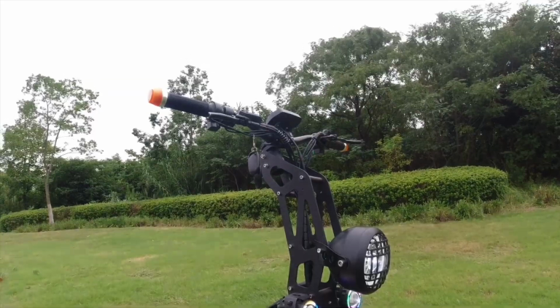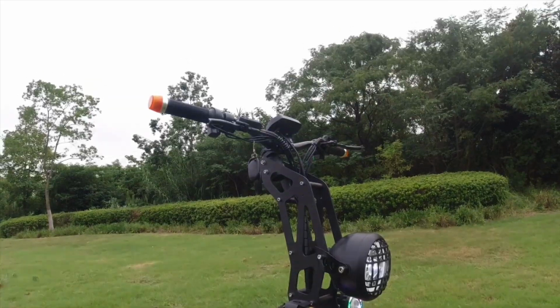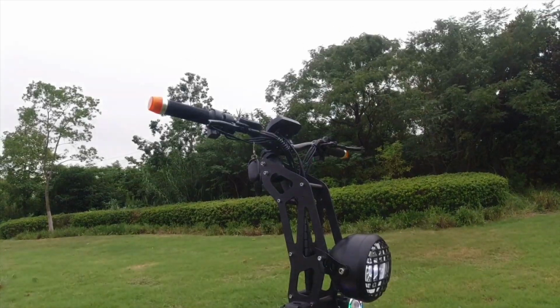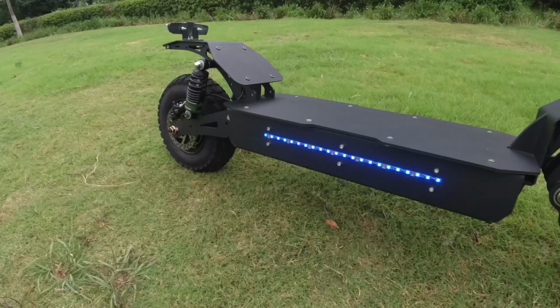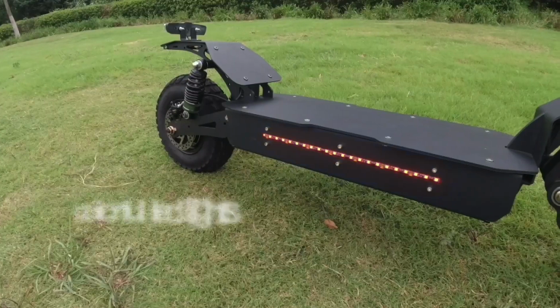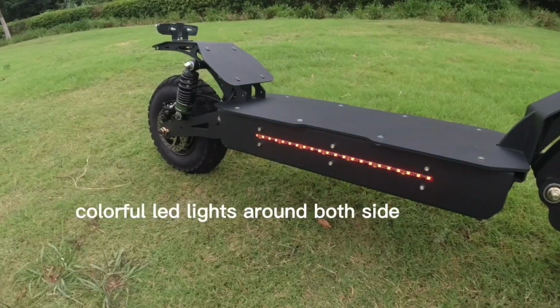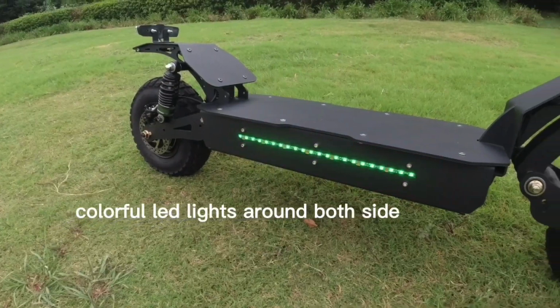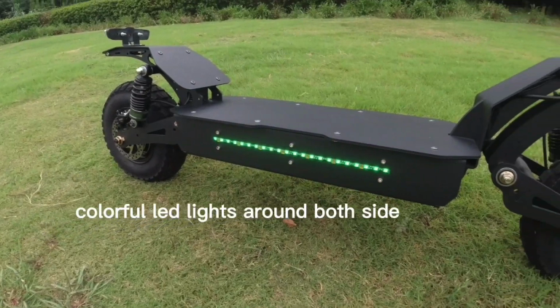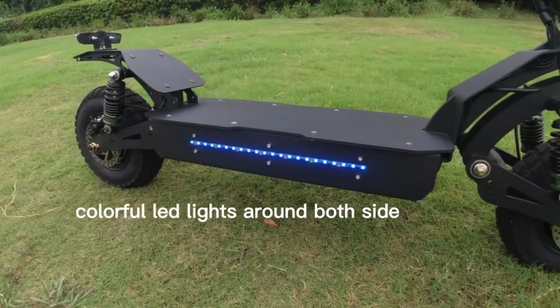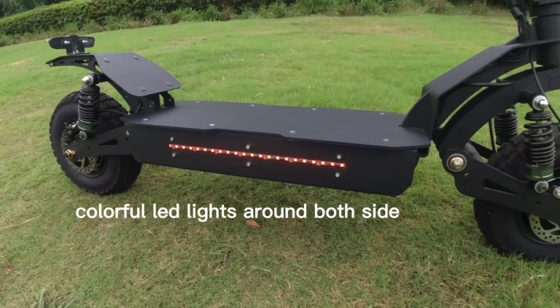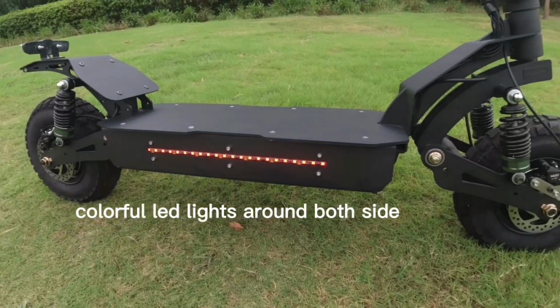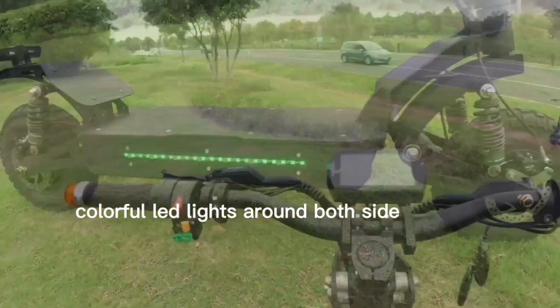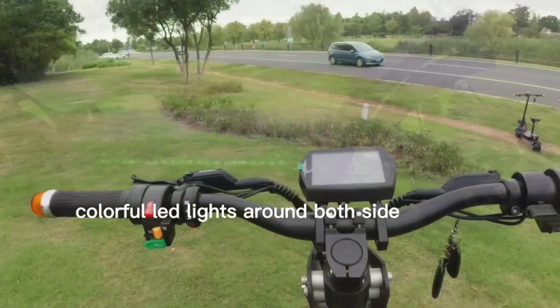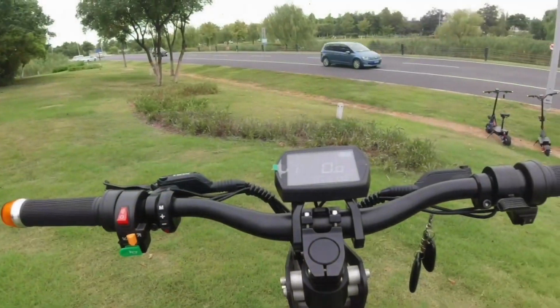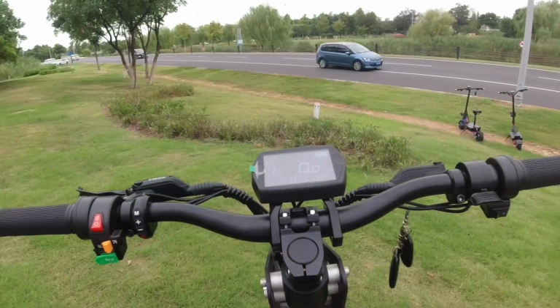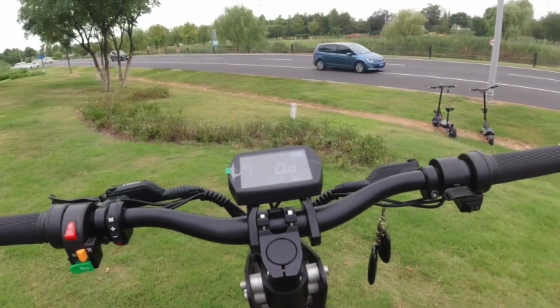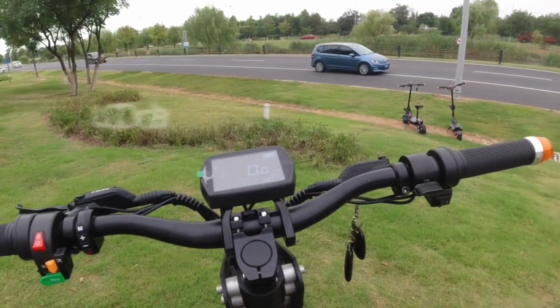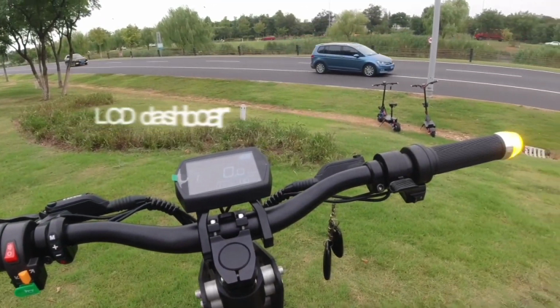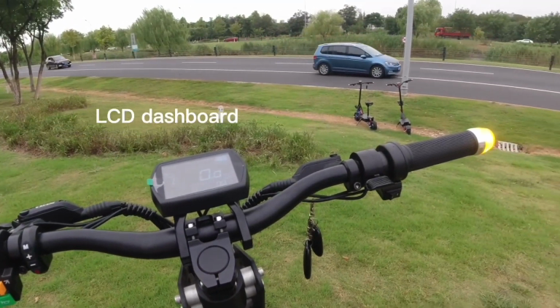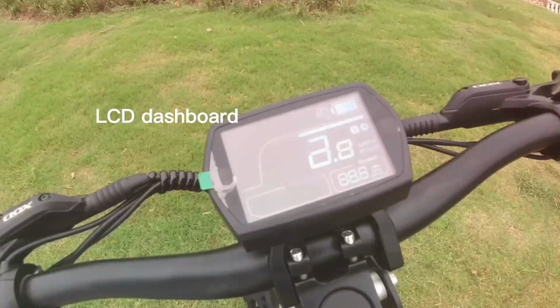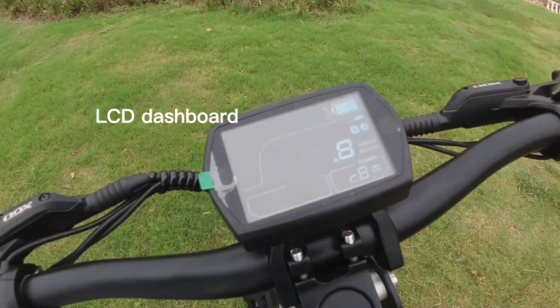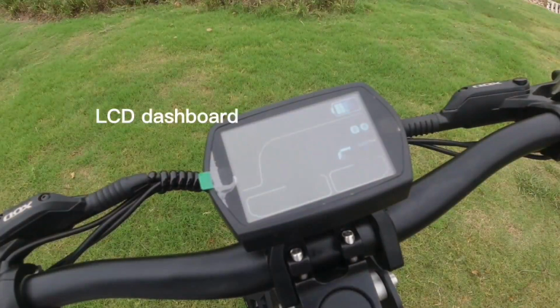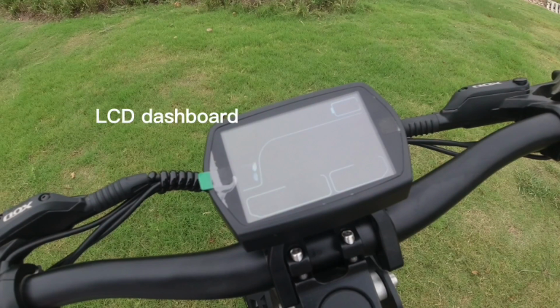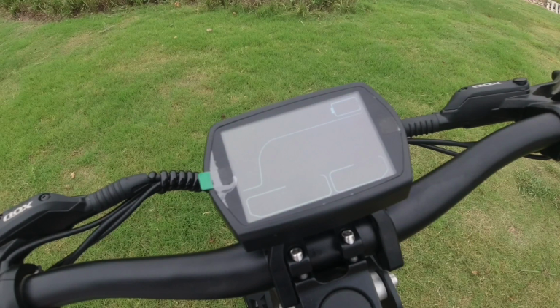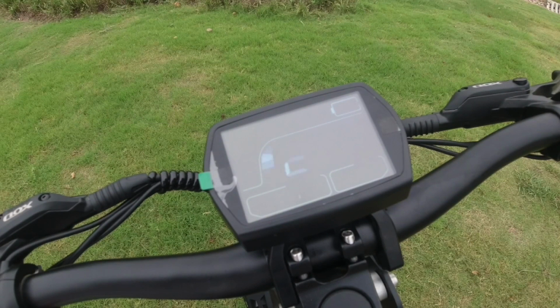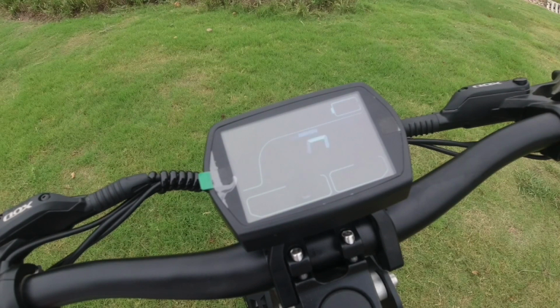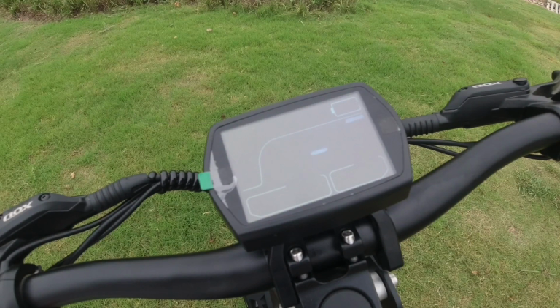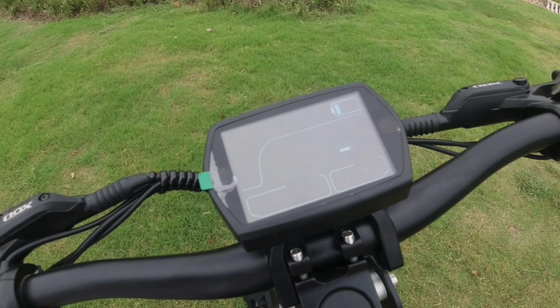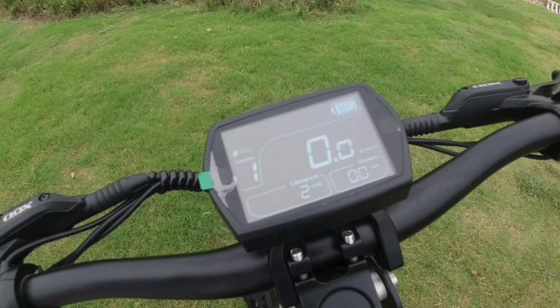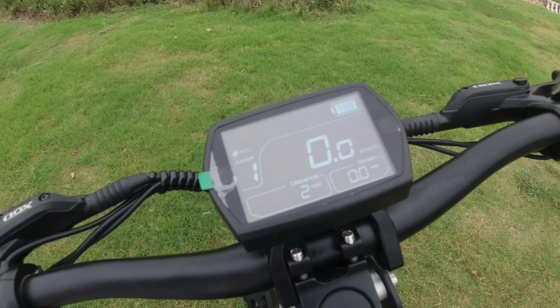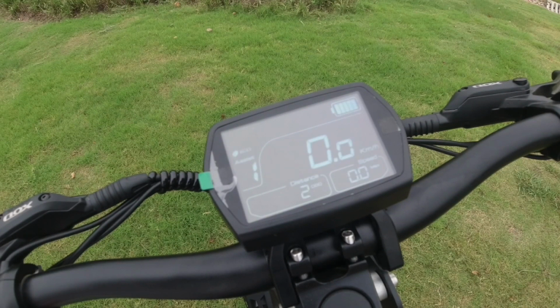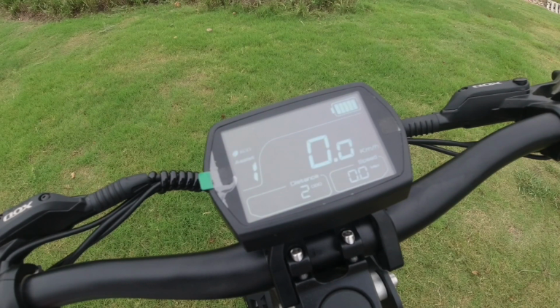Also there are colorful LED lights around both sides, and the LCD dashboard. Other details we can show you later.